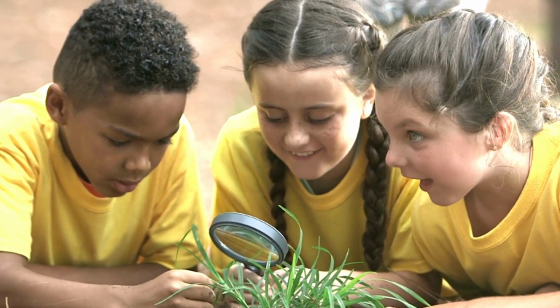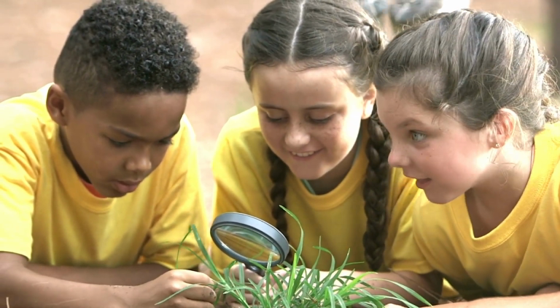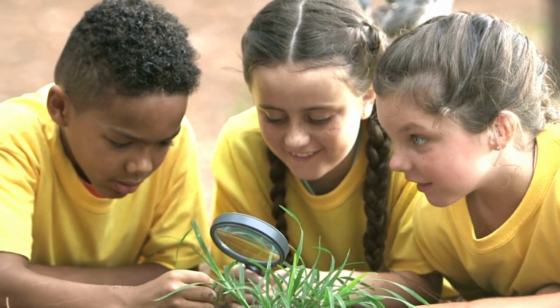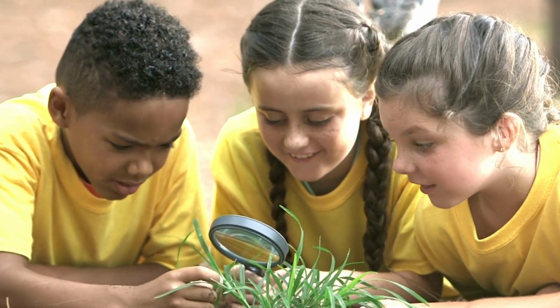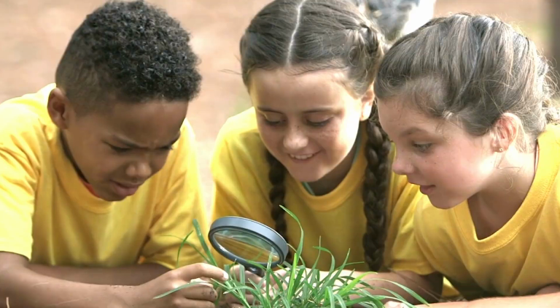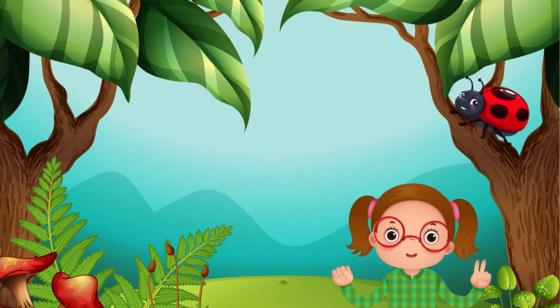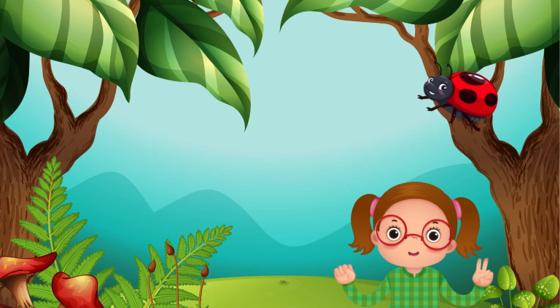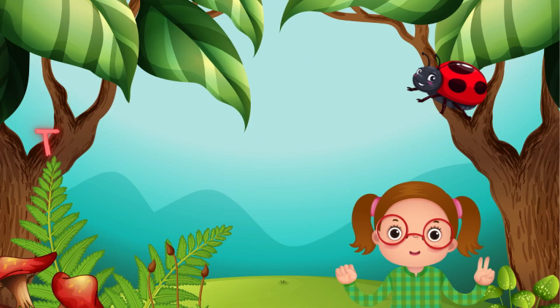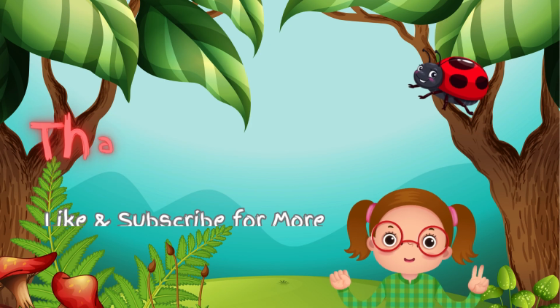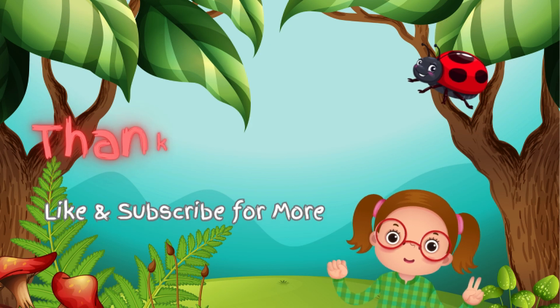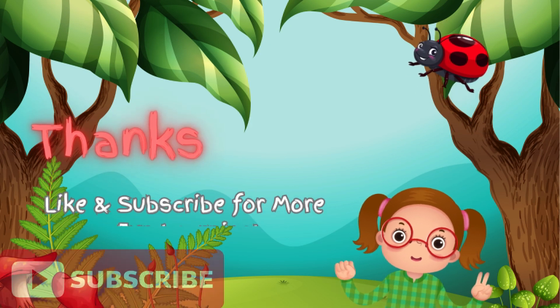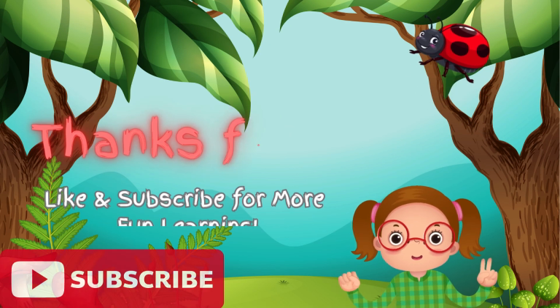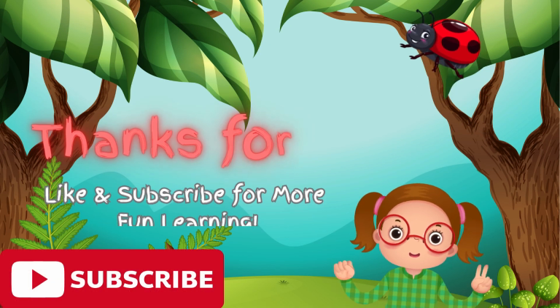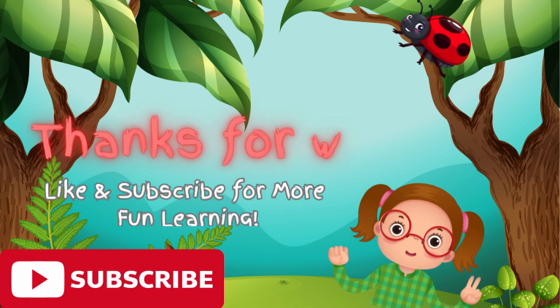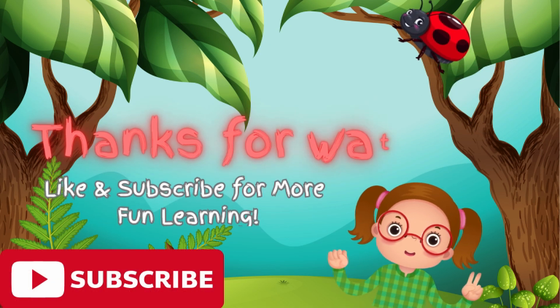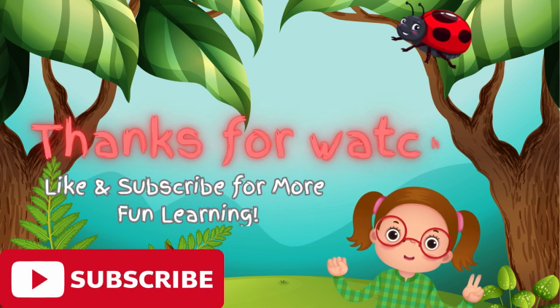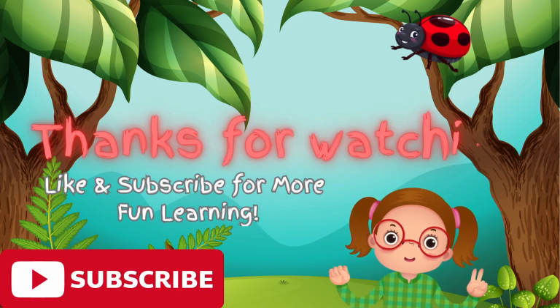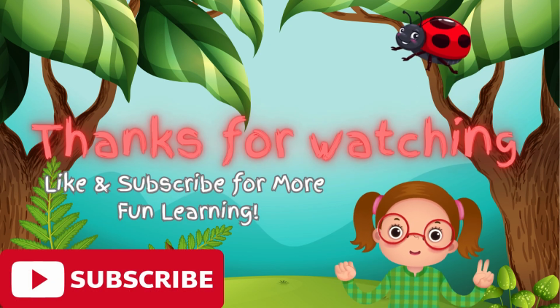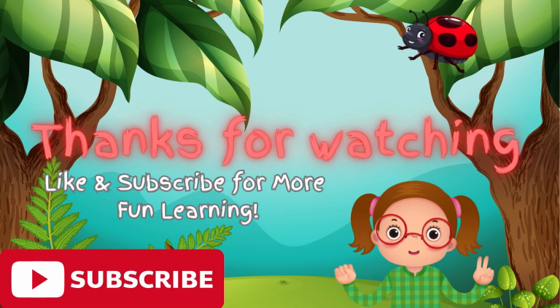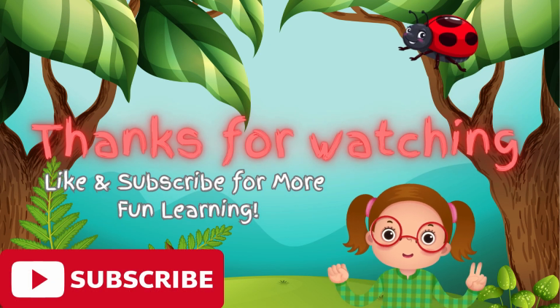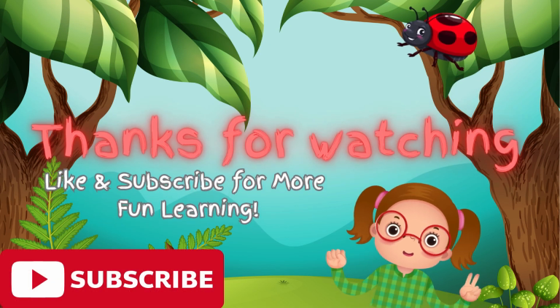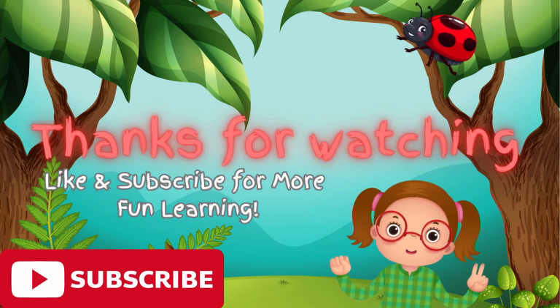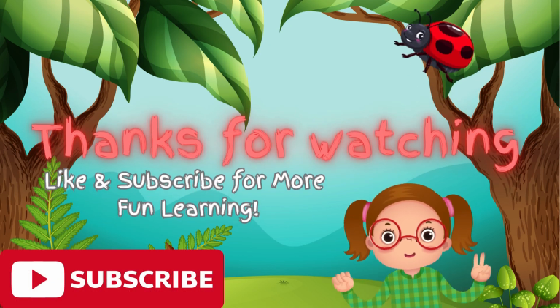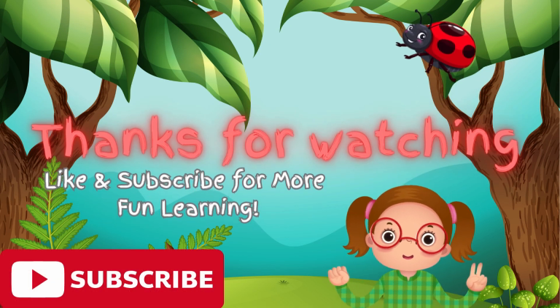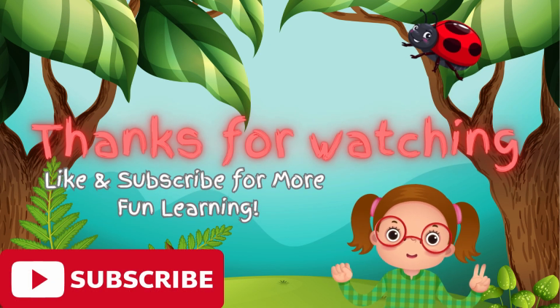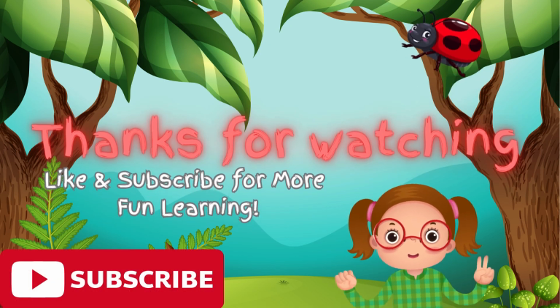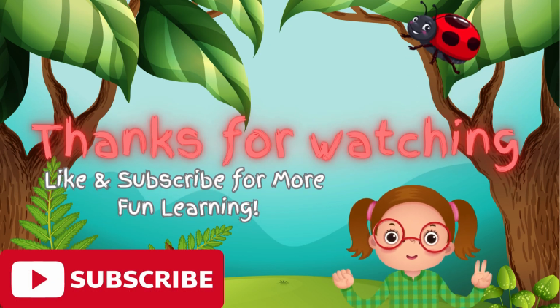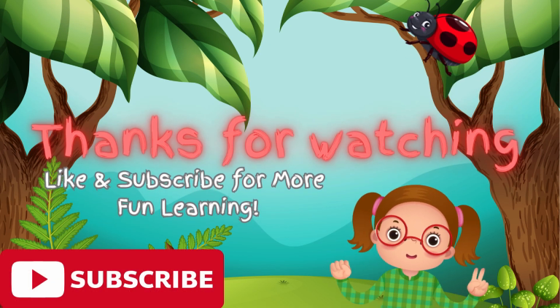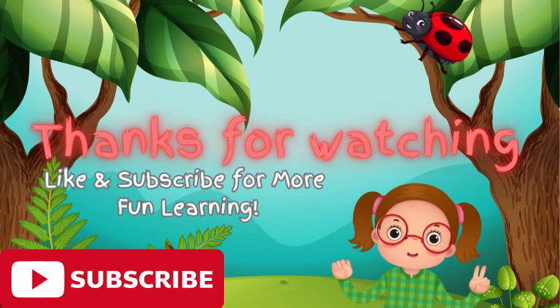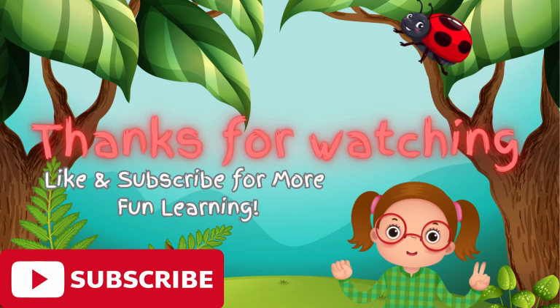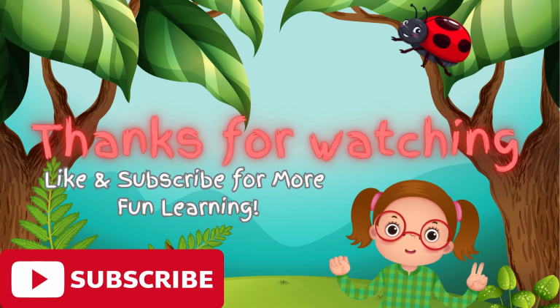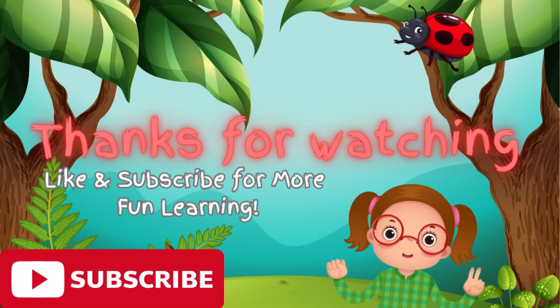Don't forget to like and subscribe for more fun learning. See you next time.